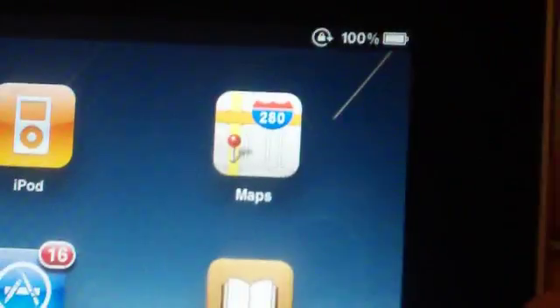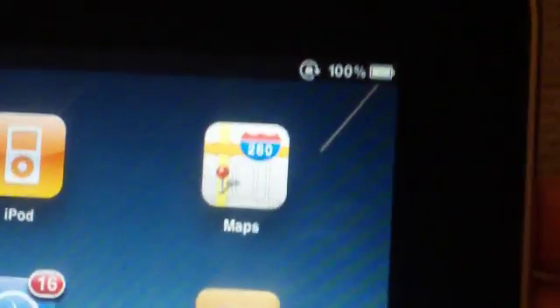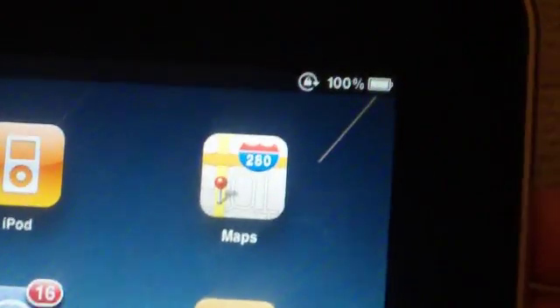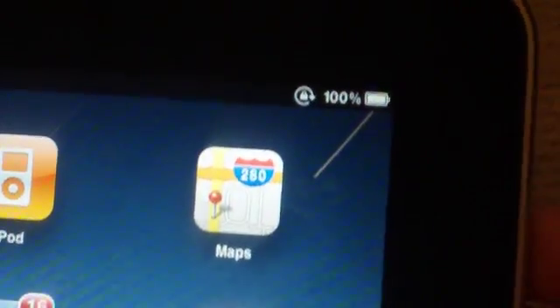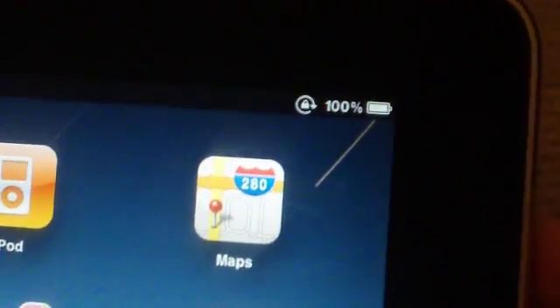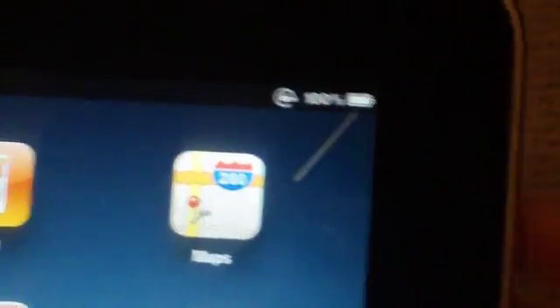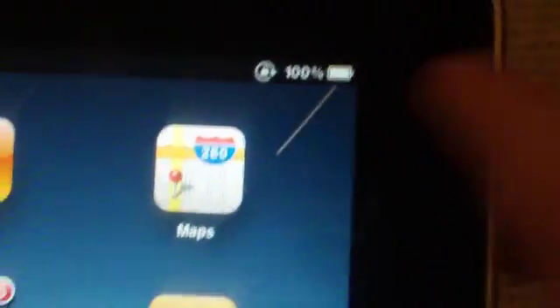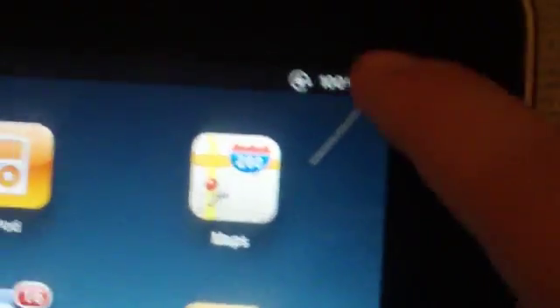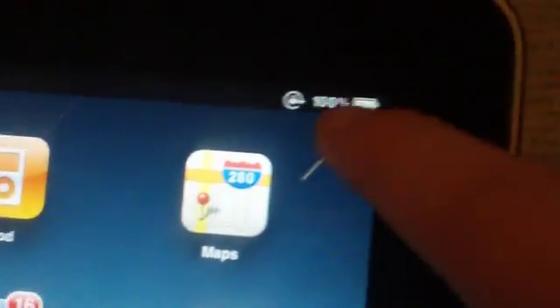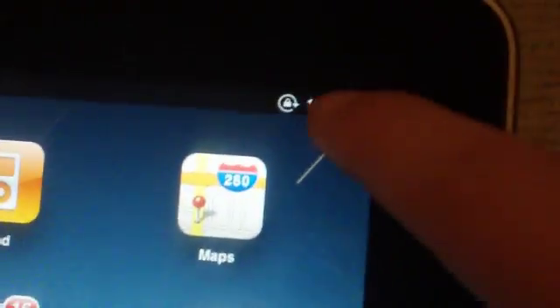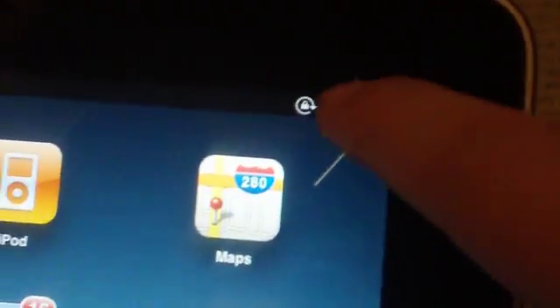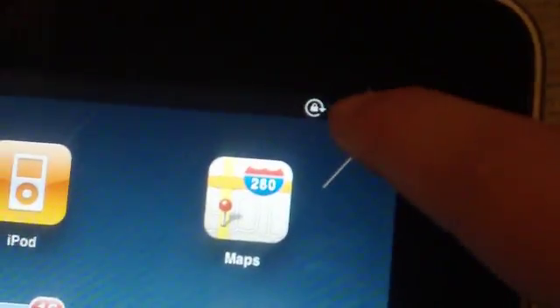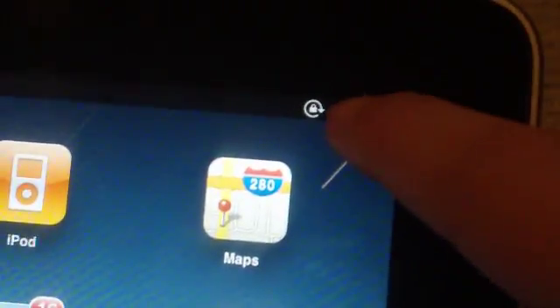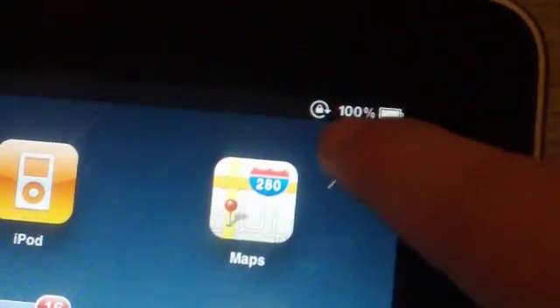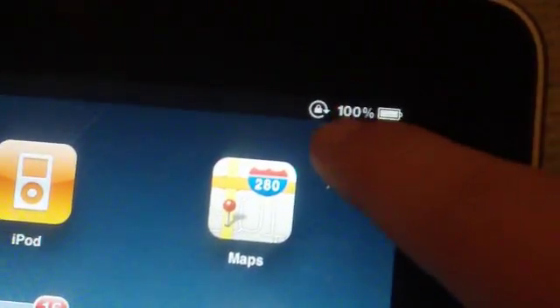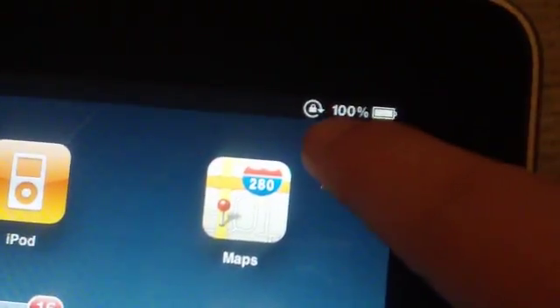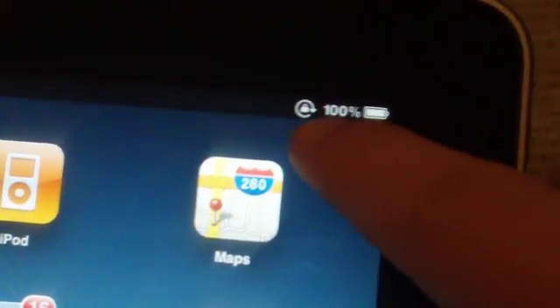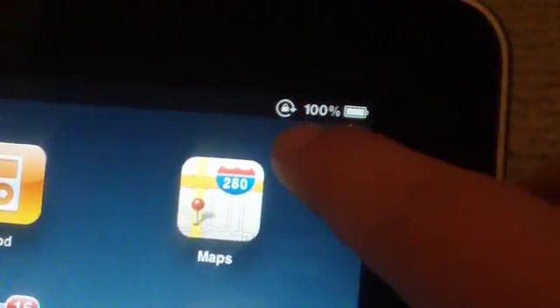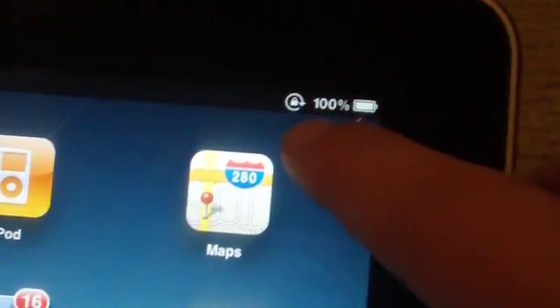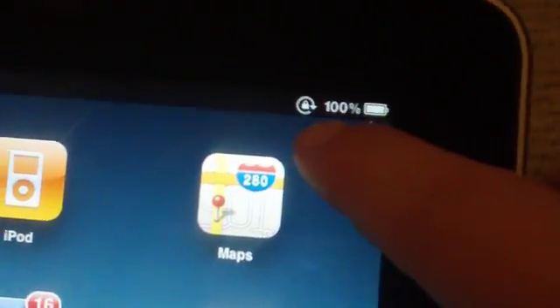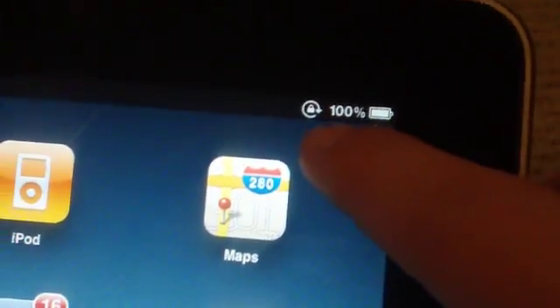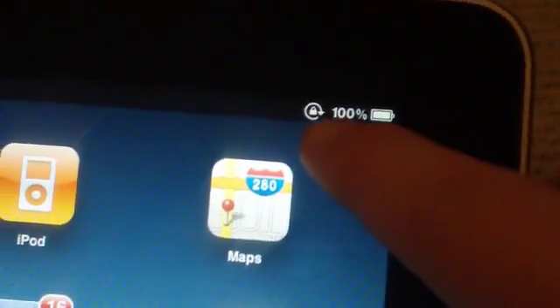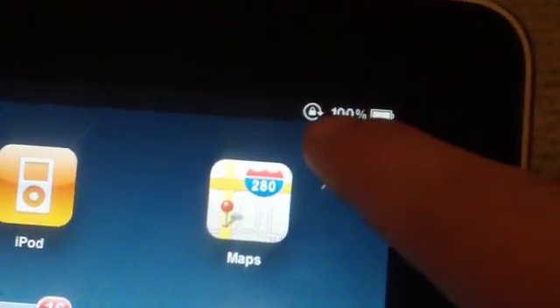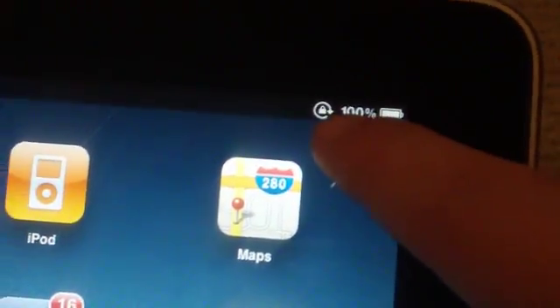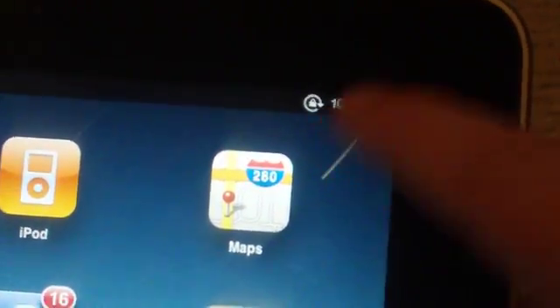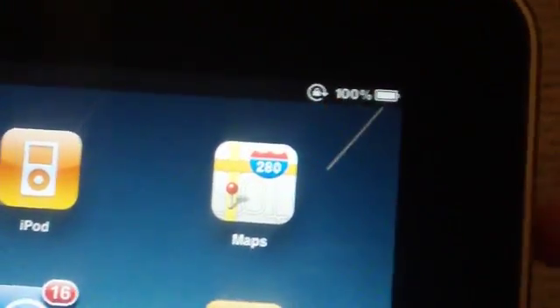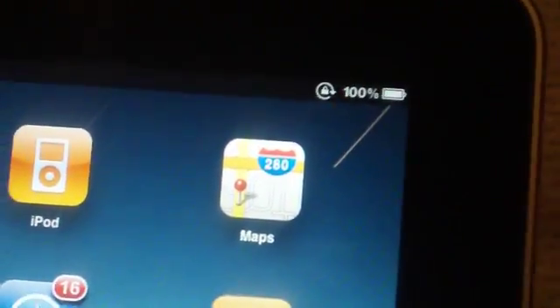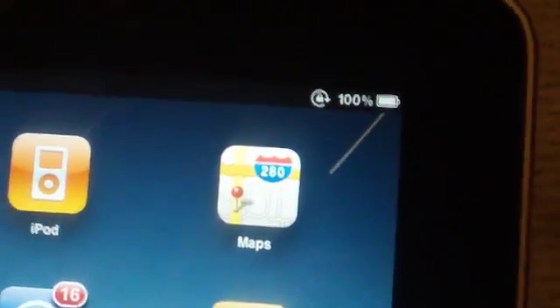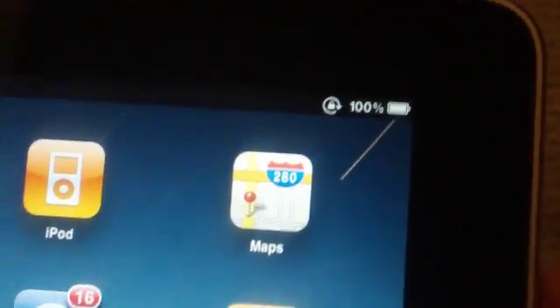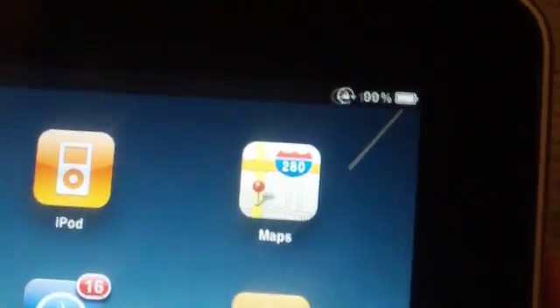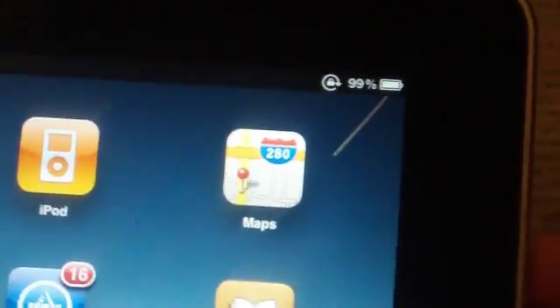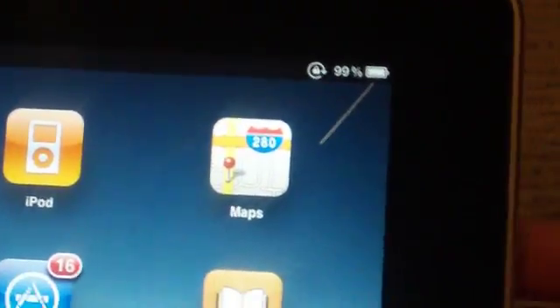So you see it's staying in place. Now that it's actually in lock, there's actually a symbol right on the upper right side of the iPad screen, right next to the battery percentage.